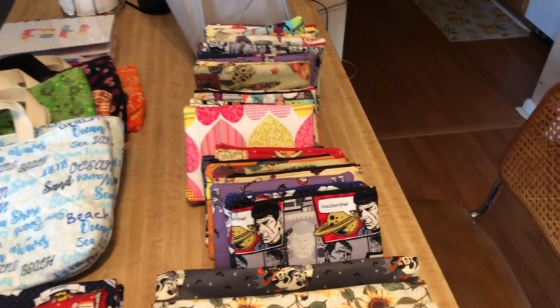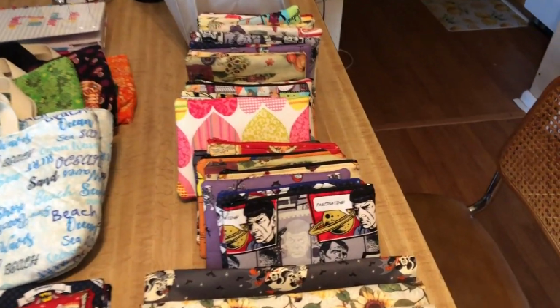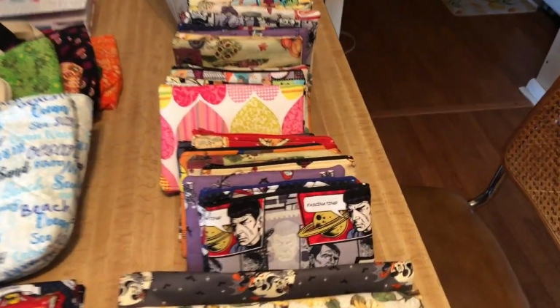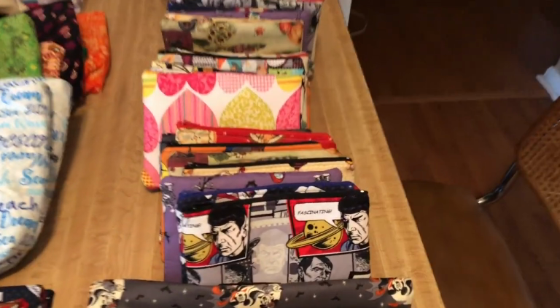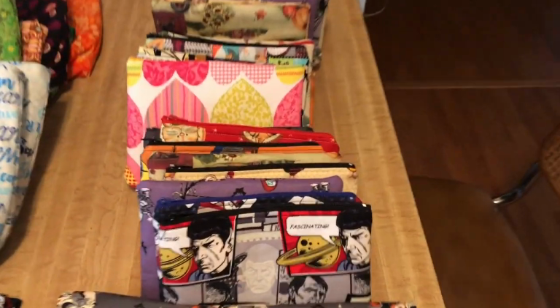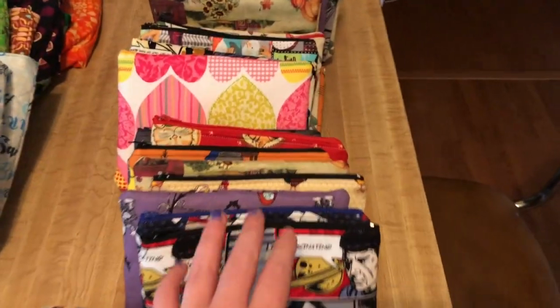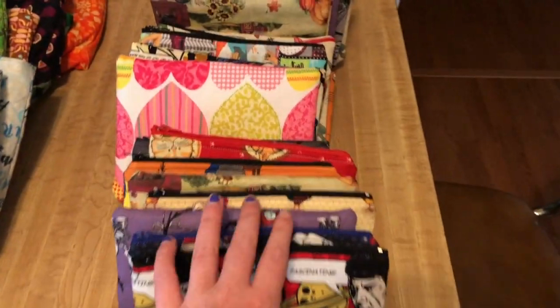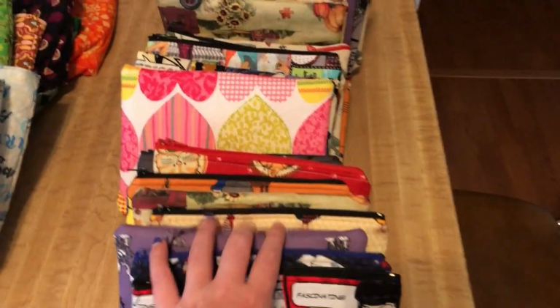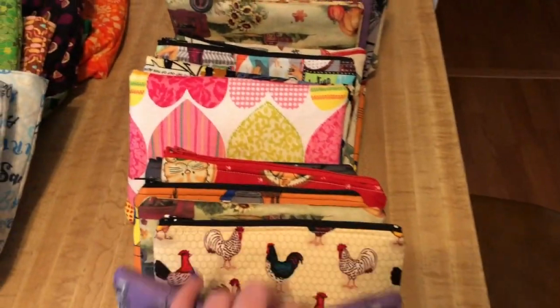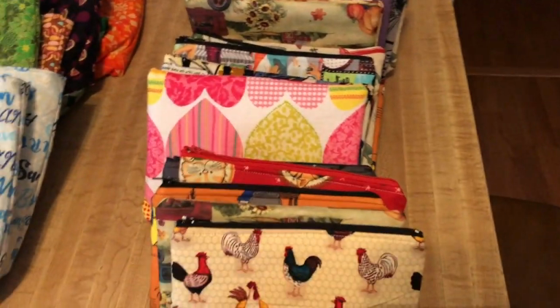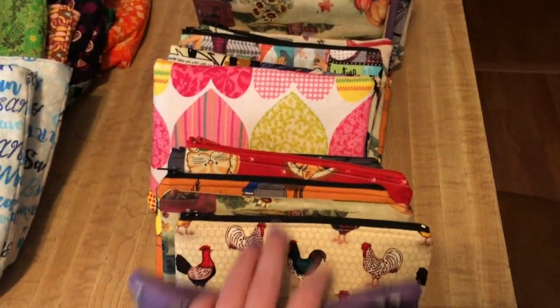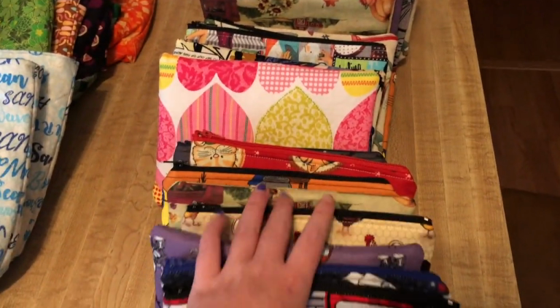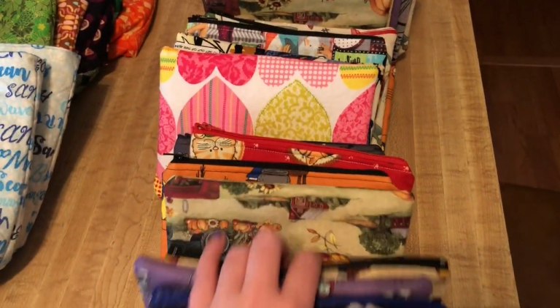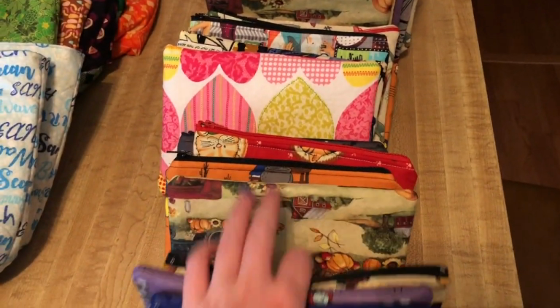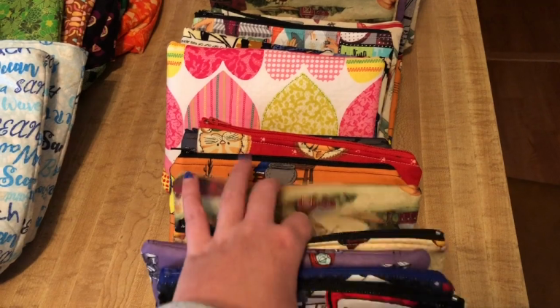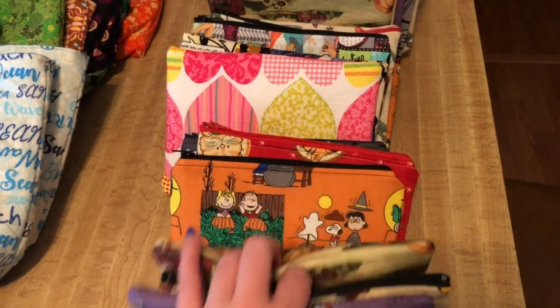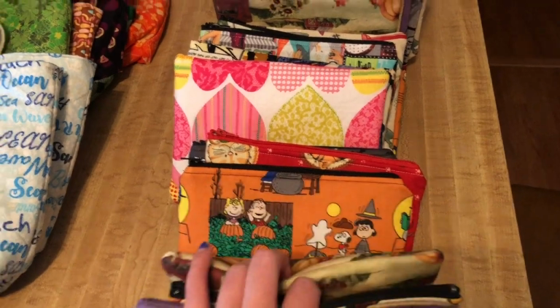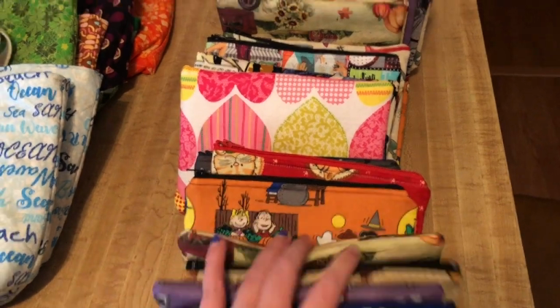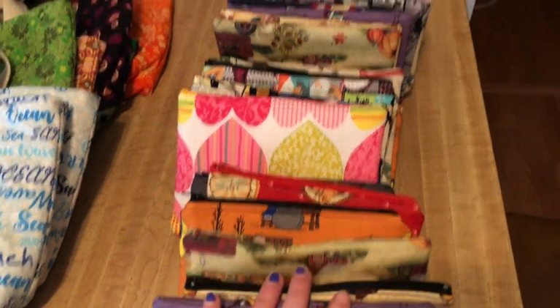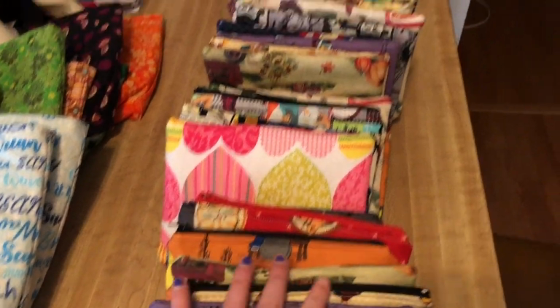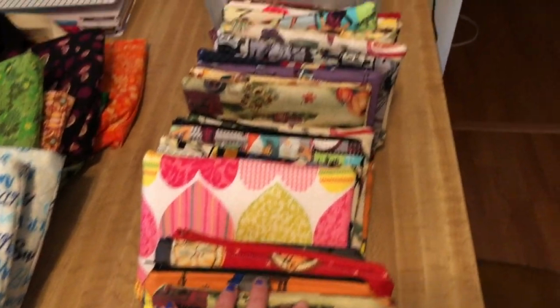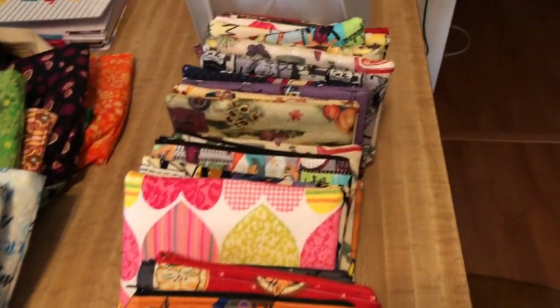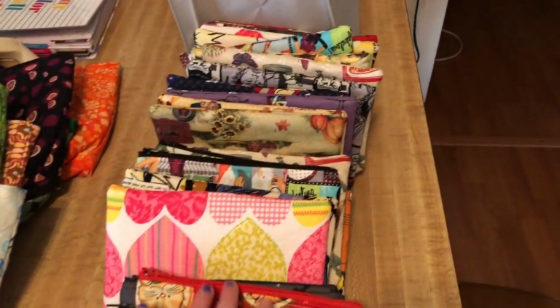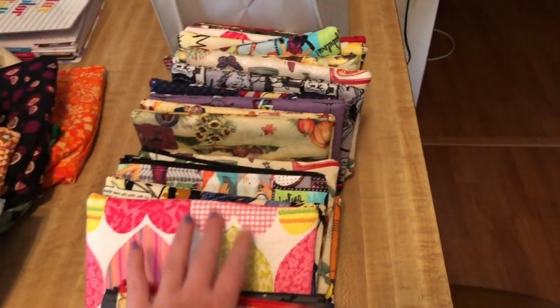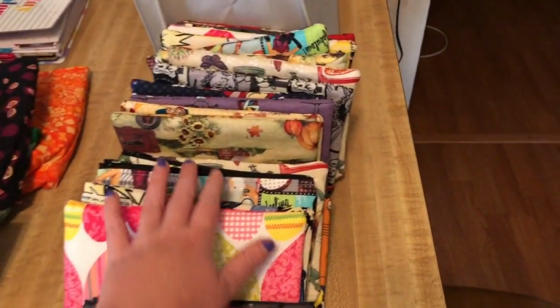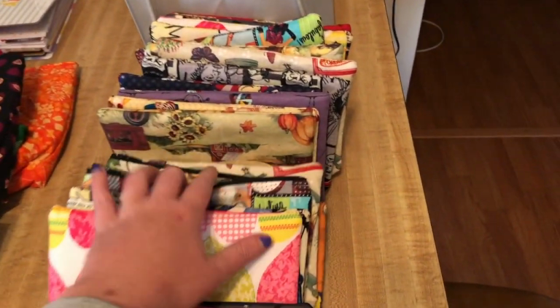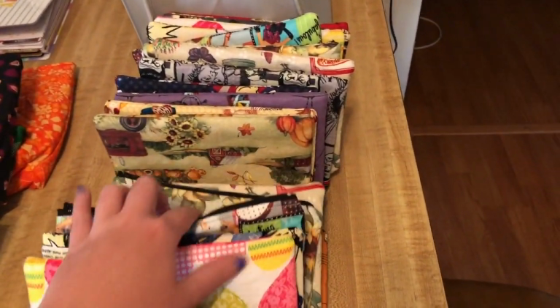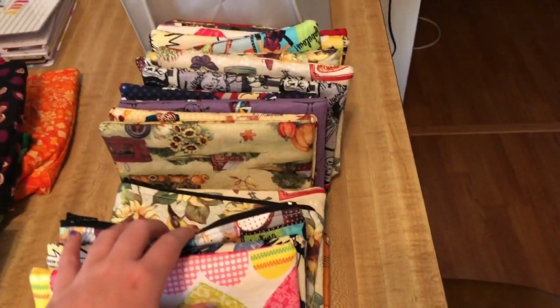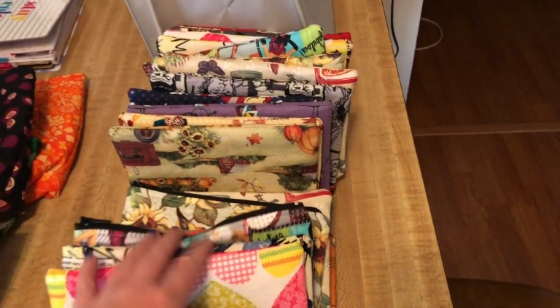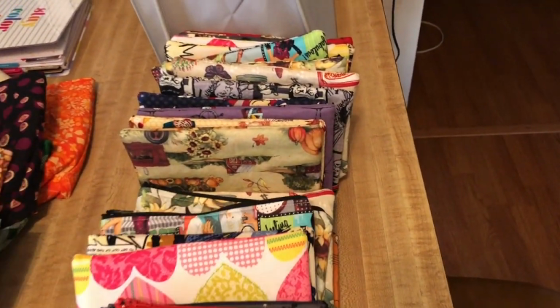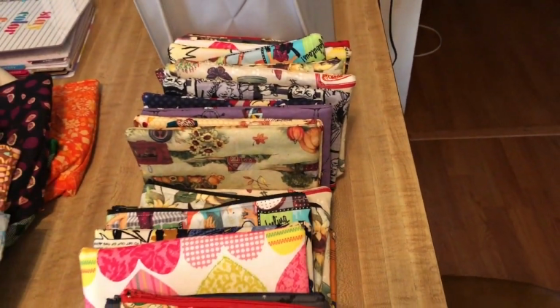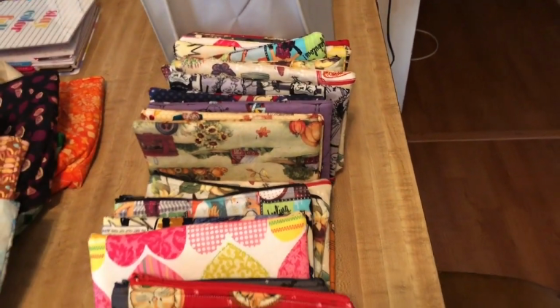Okay, so there's a whole bunch of zipper notion pouches. I just made all these today, so they're nice and fresh.